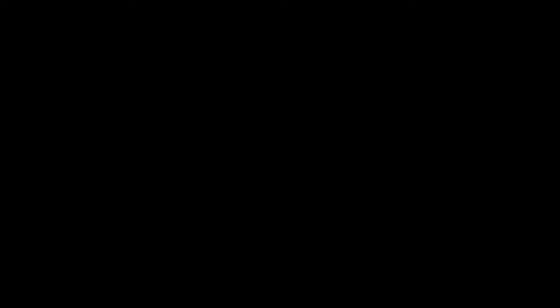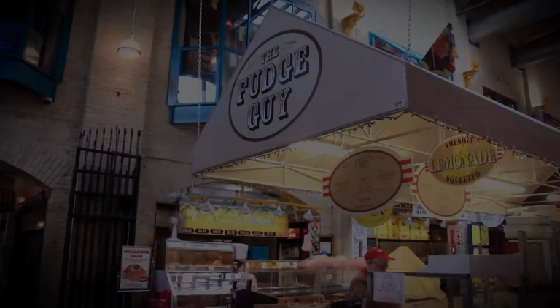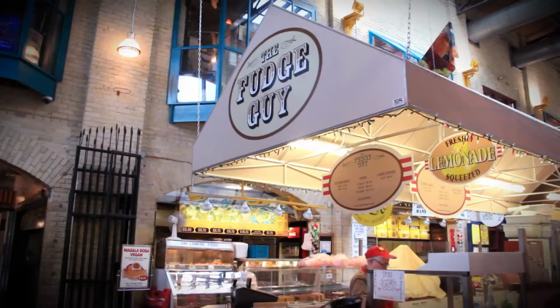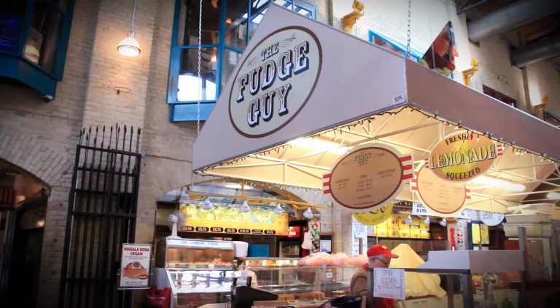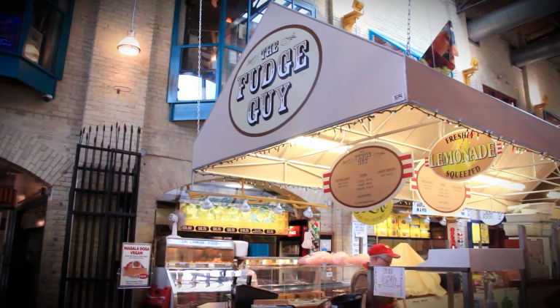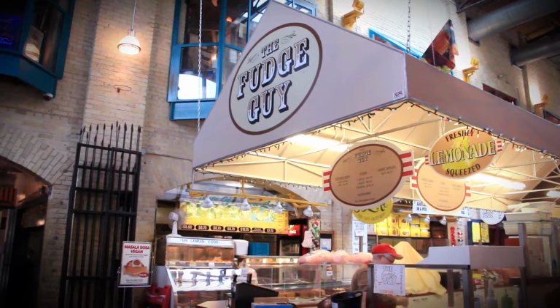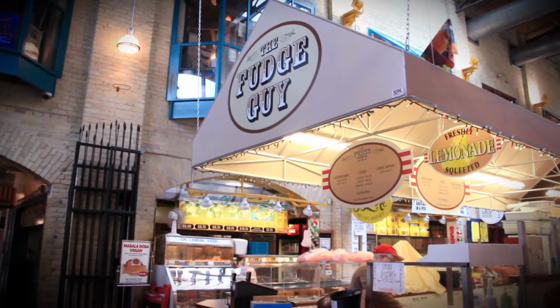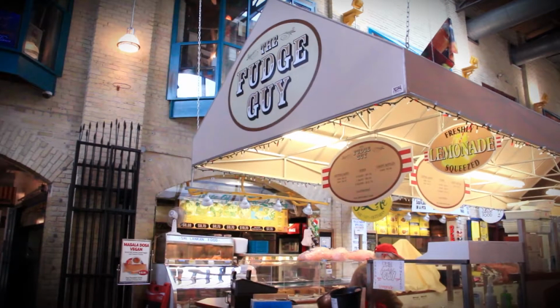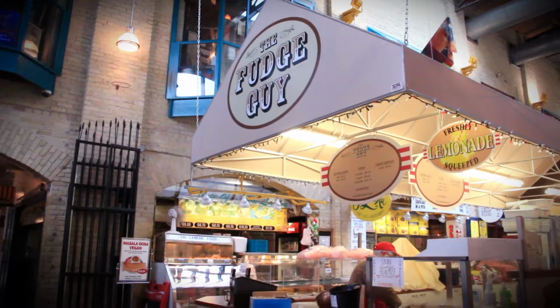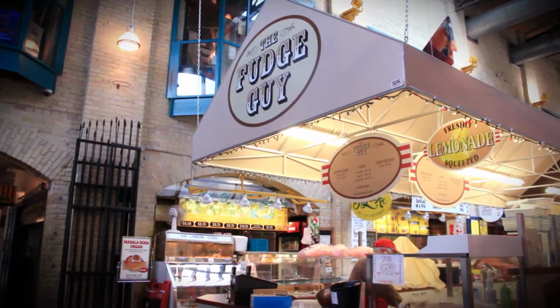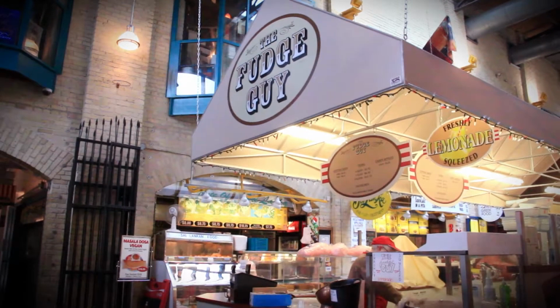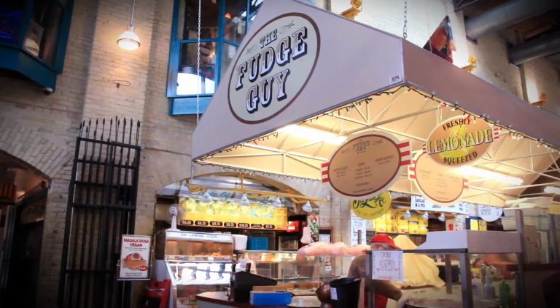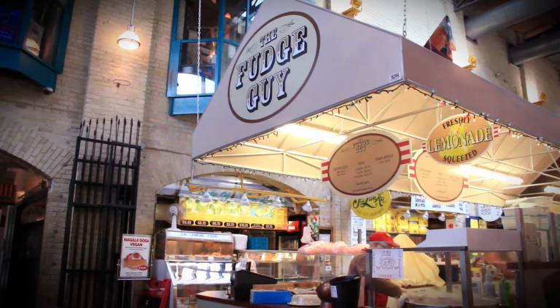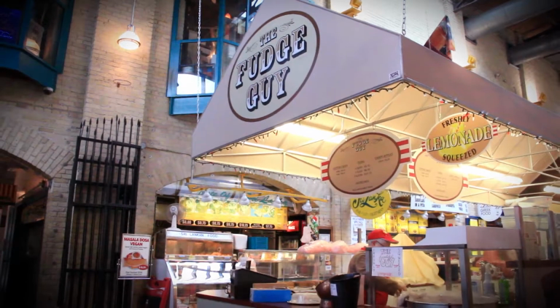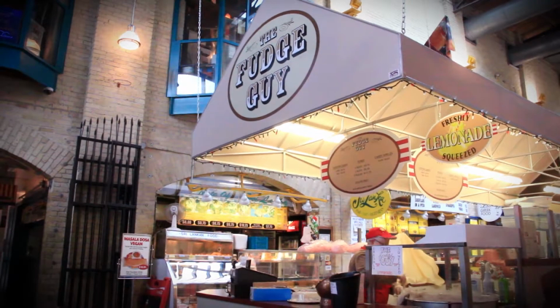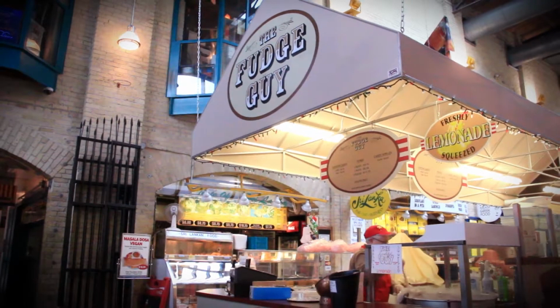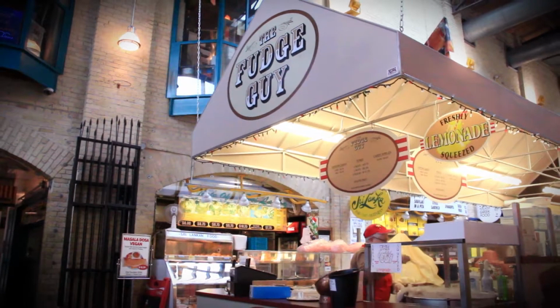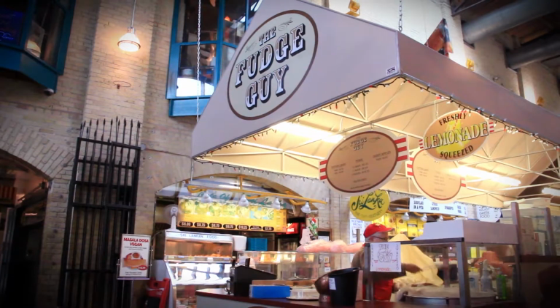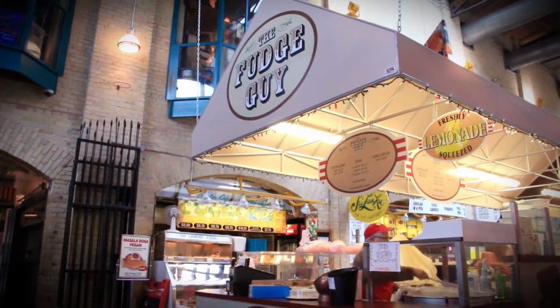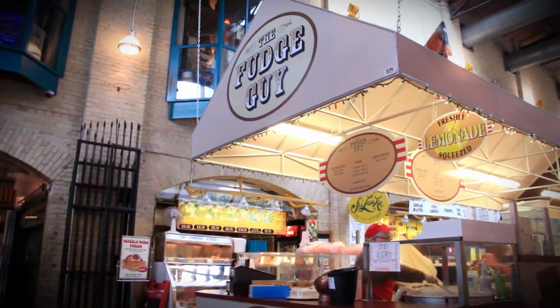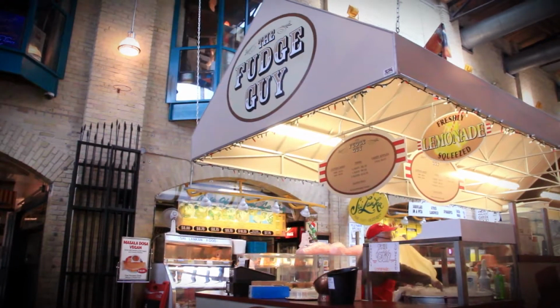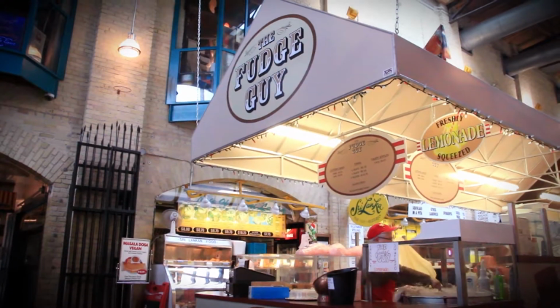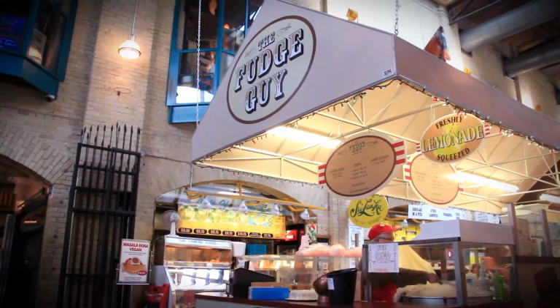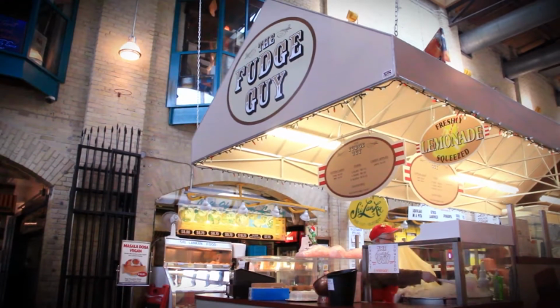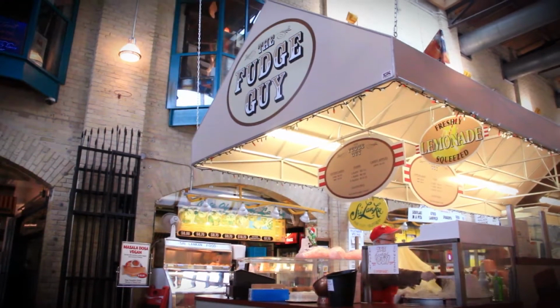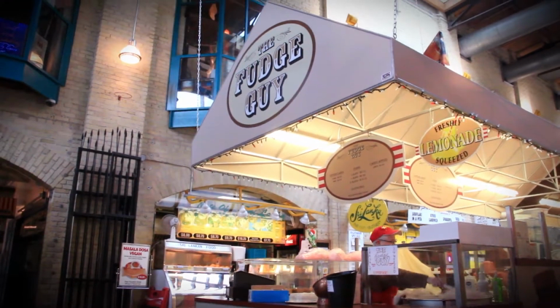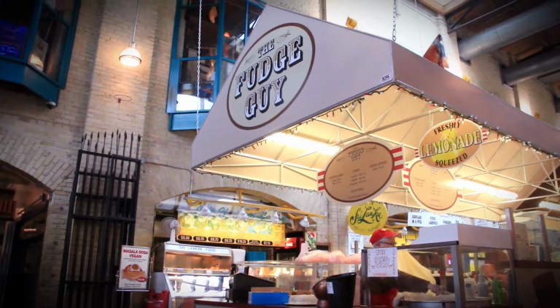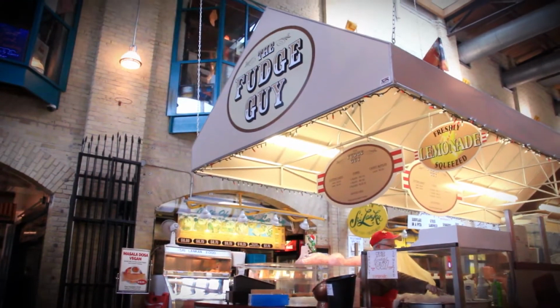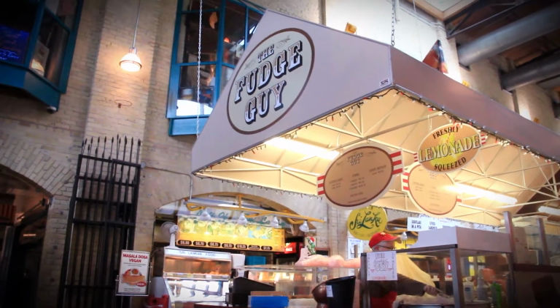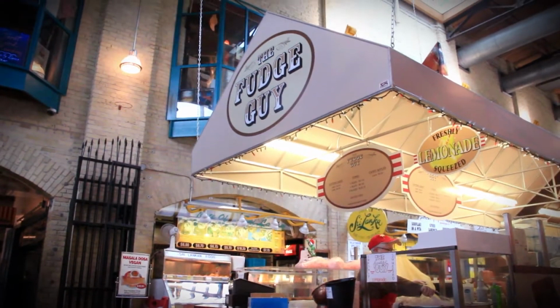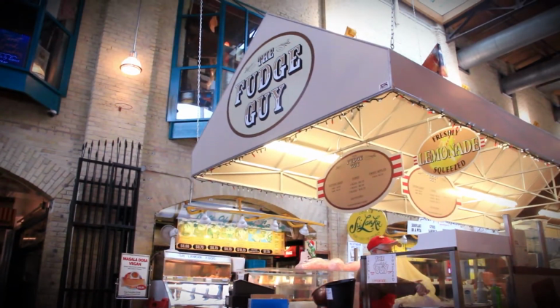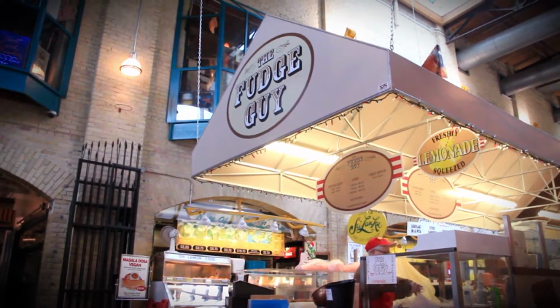Here at The Fudge Guy, we only put the best and freshest real ingredients into our fudge.